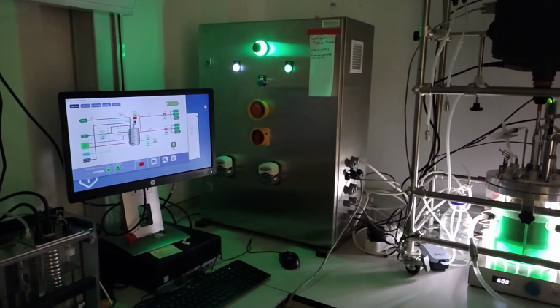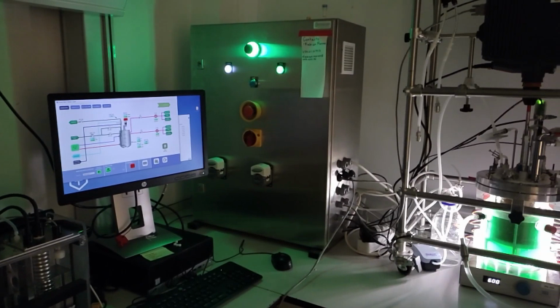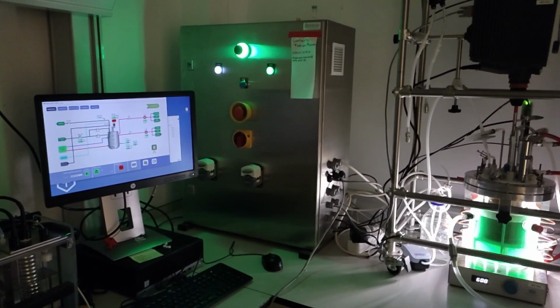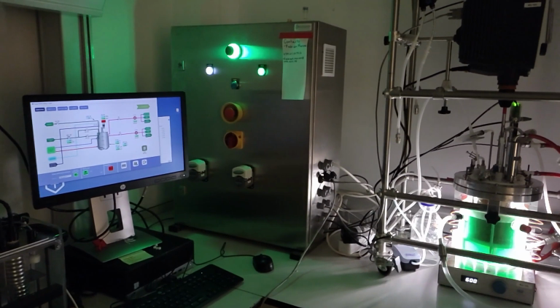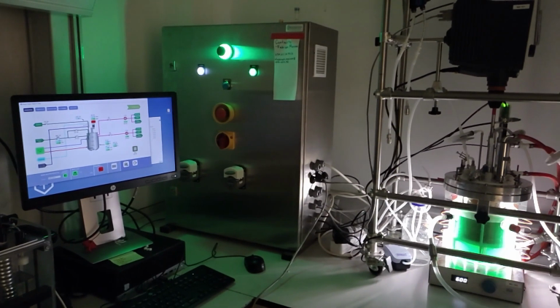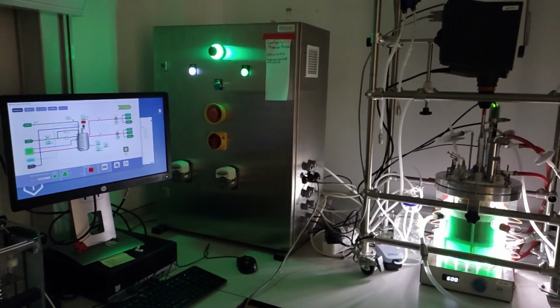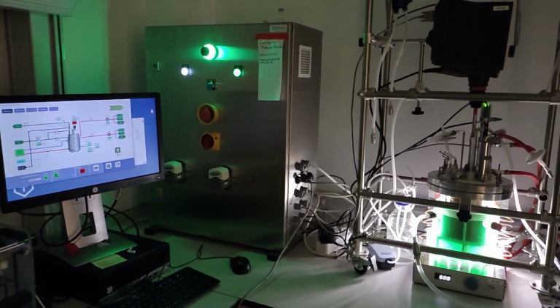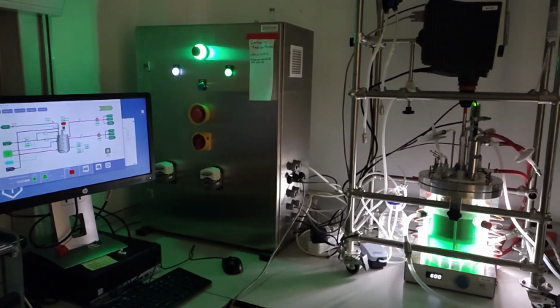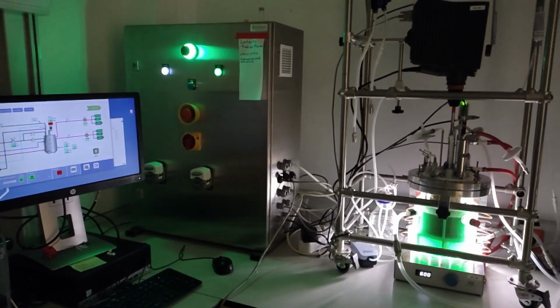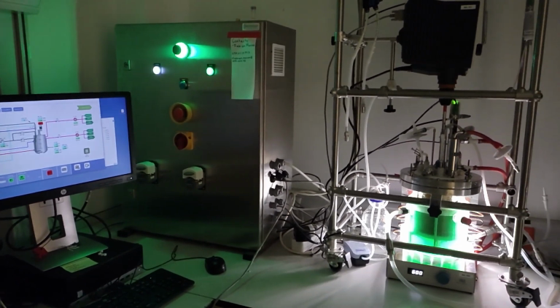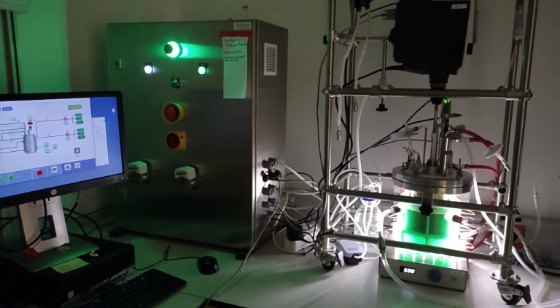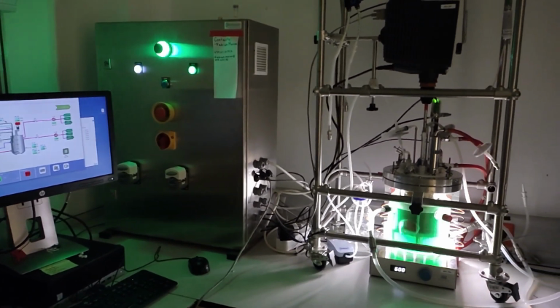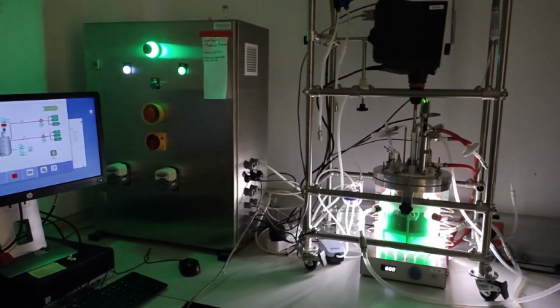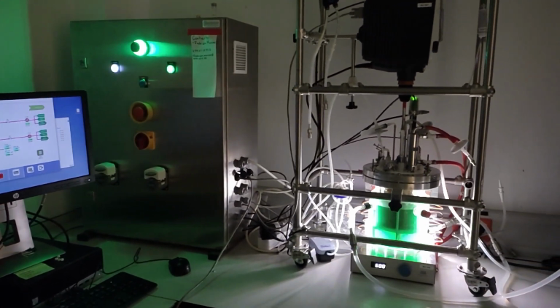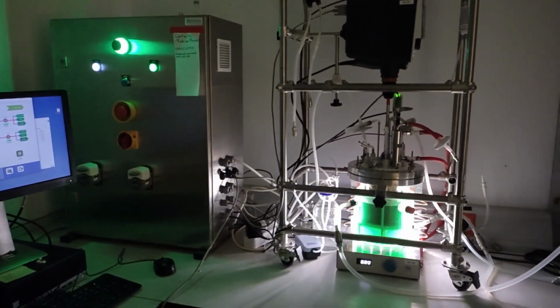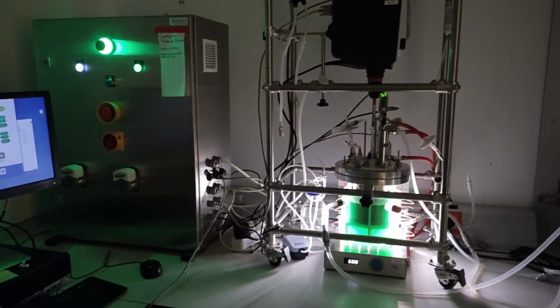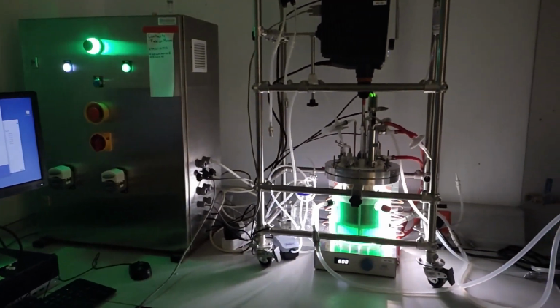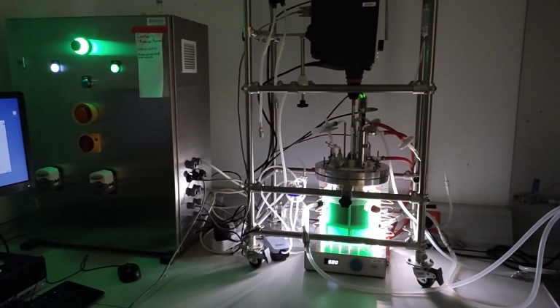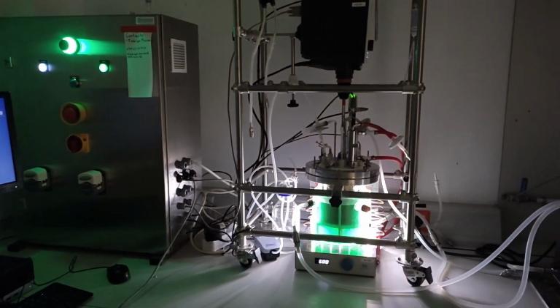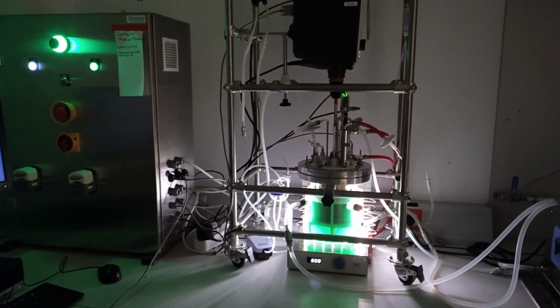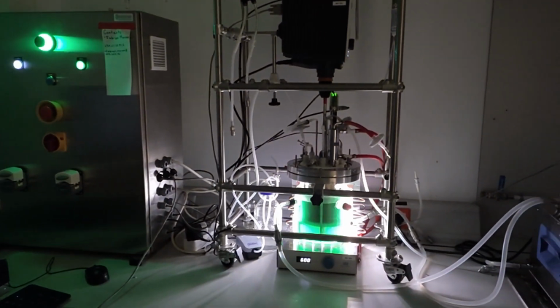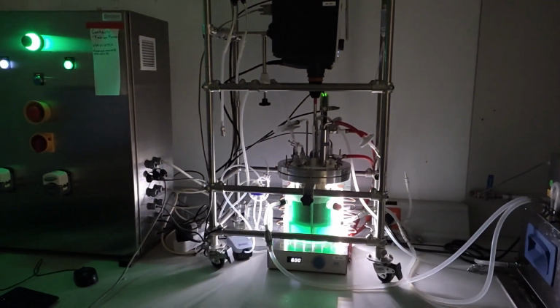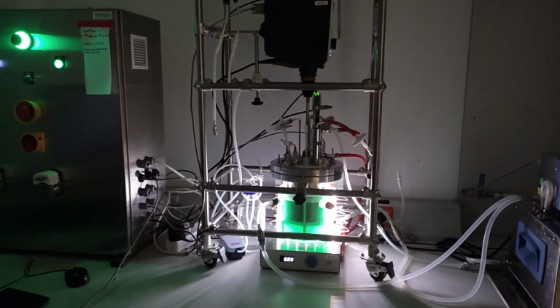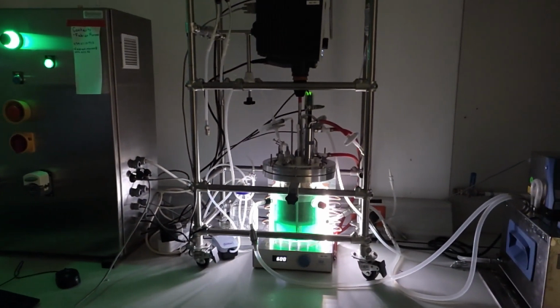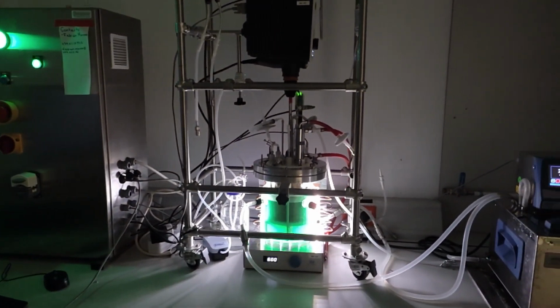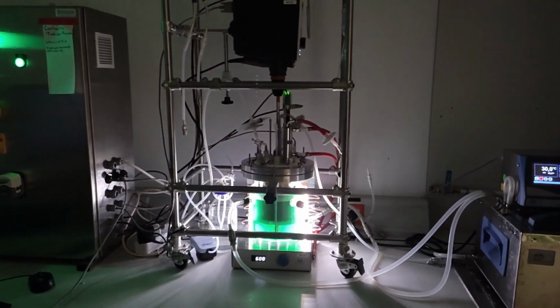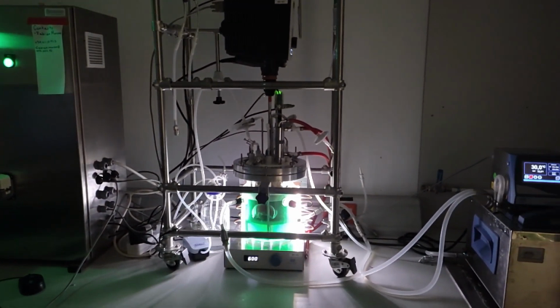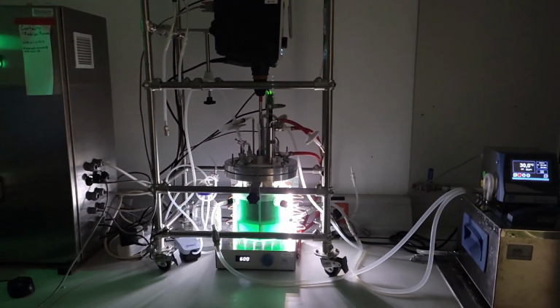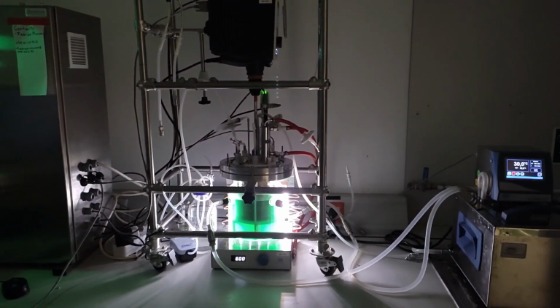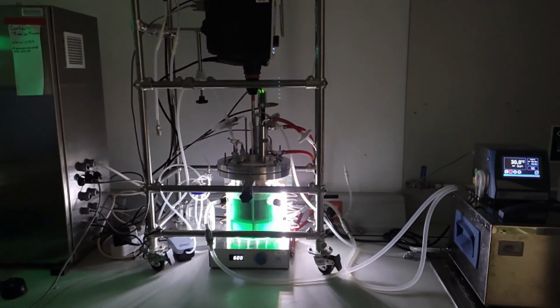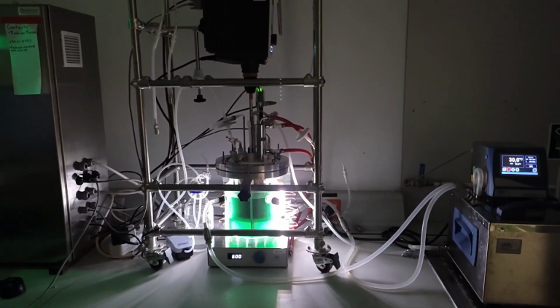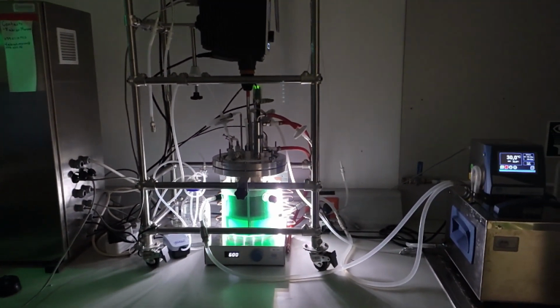The next step in this trial is to scale up the experiments in stirred tank bioreactors.